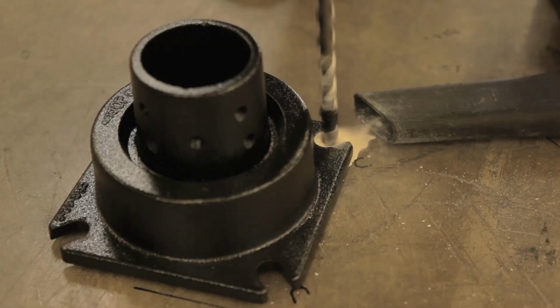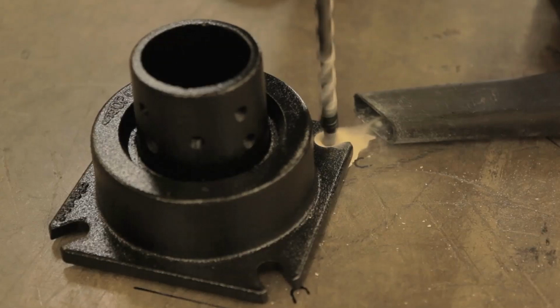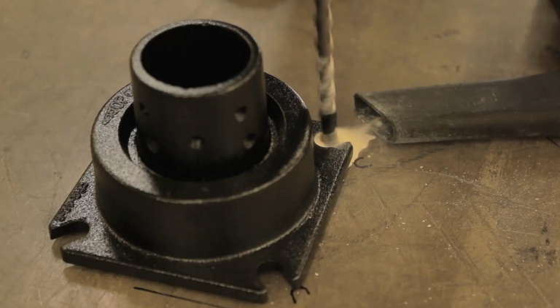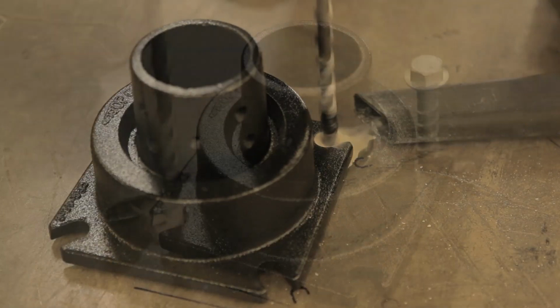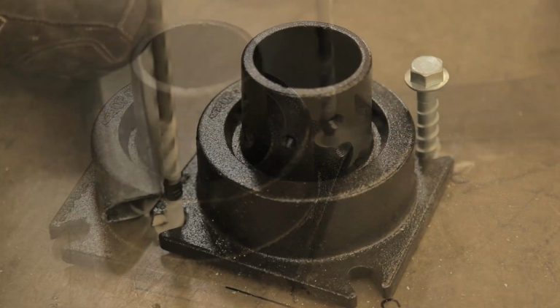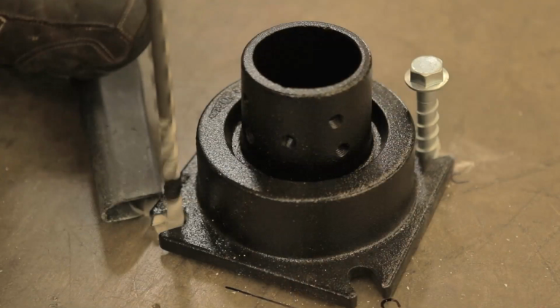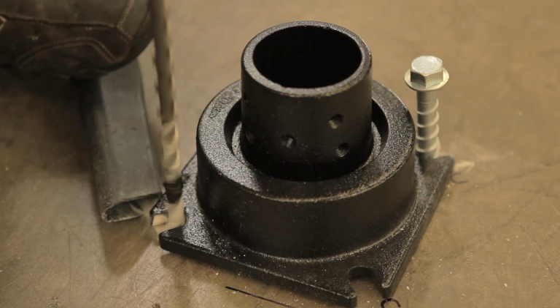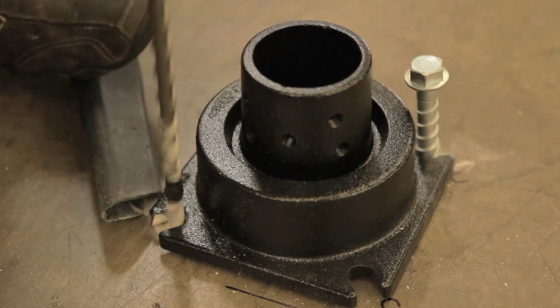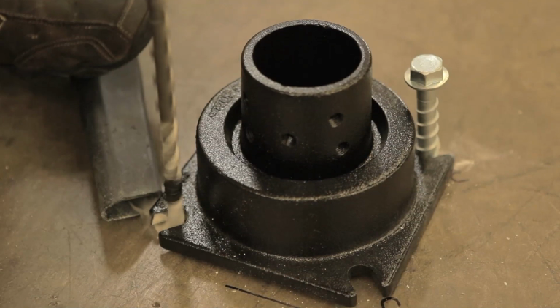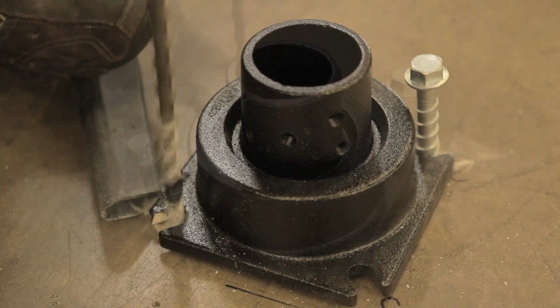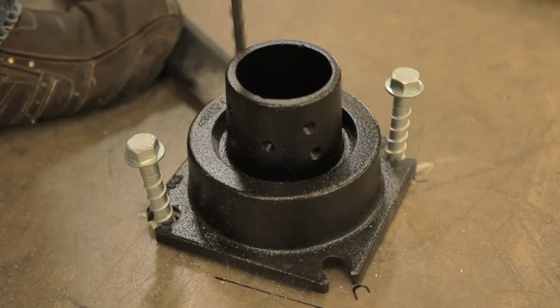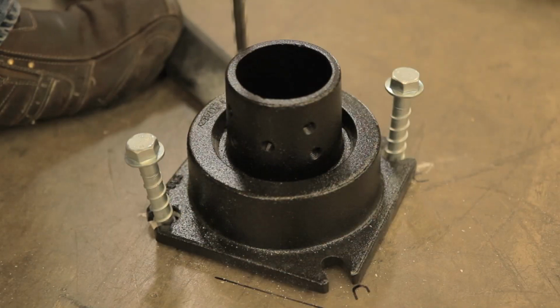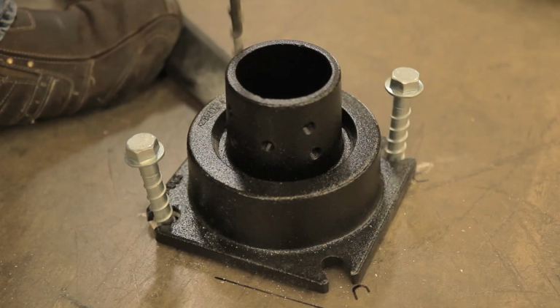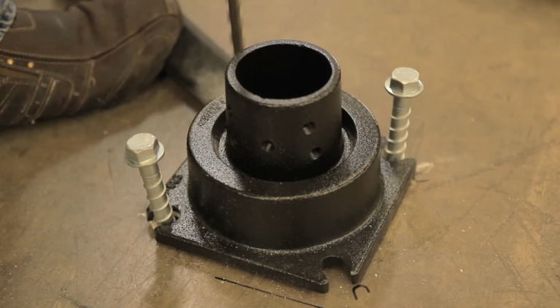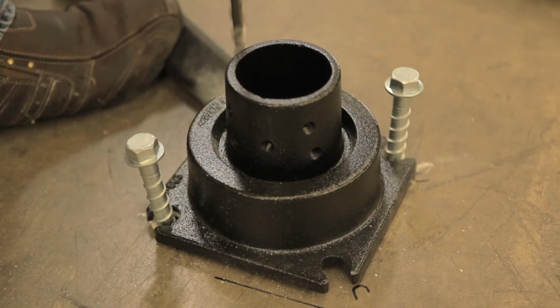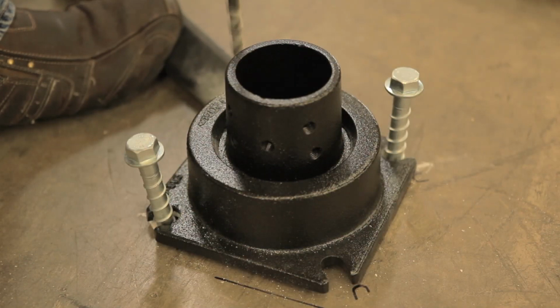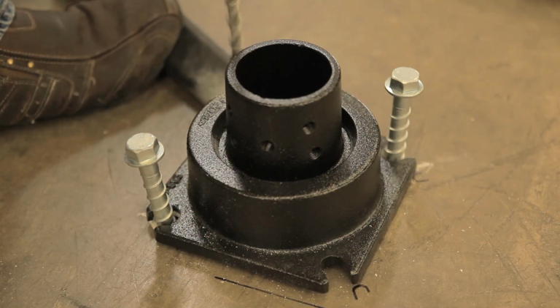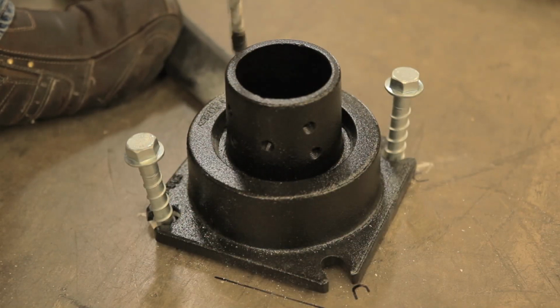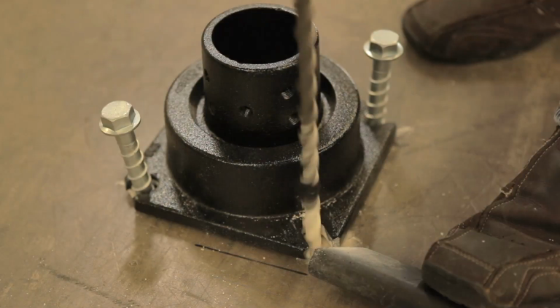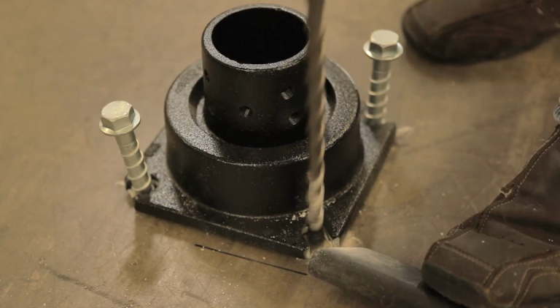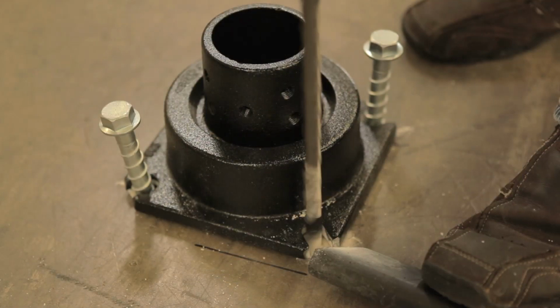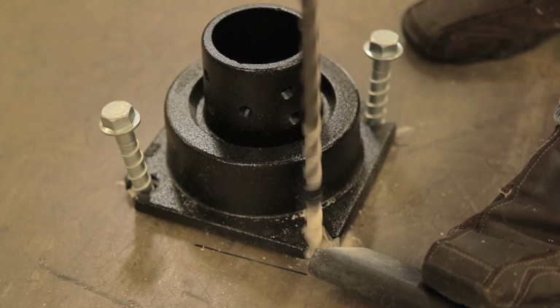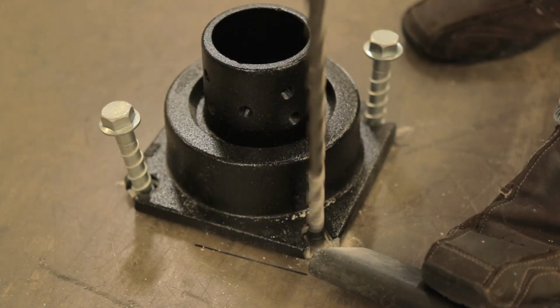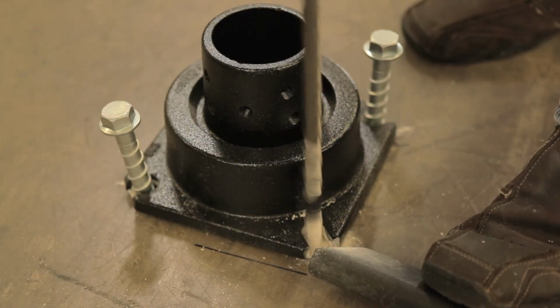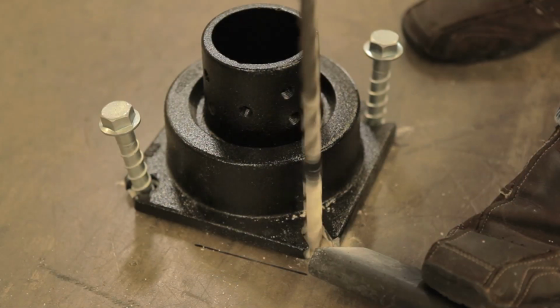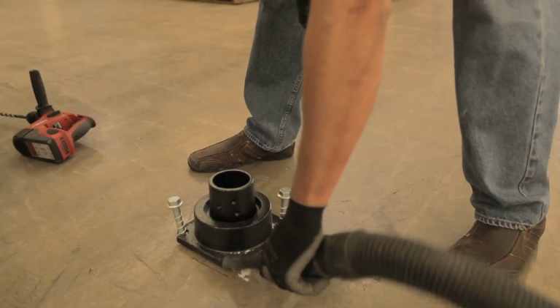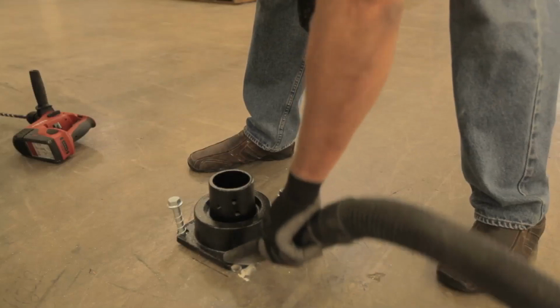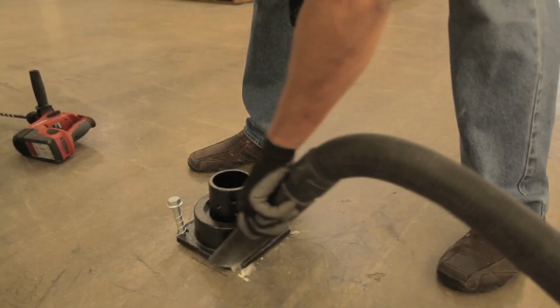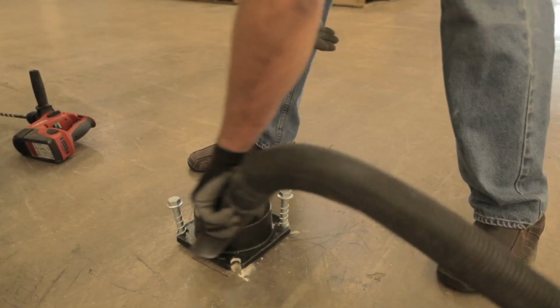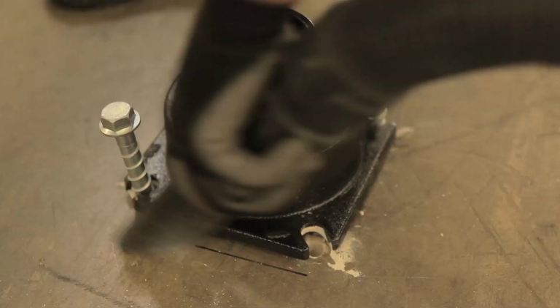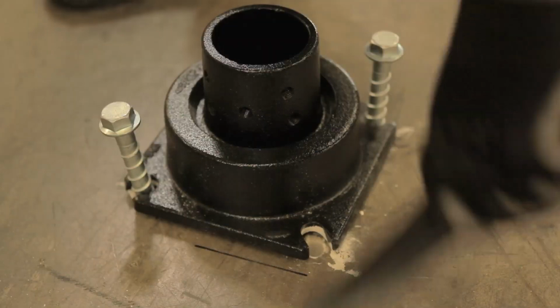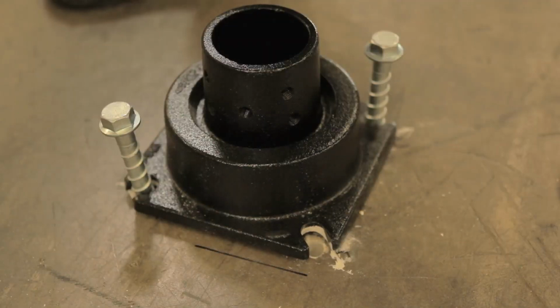drill four or eight, as required, five-eighths inch holes to a depth of six inches. Clean out the holes from concrete dust.